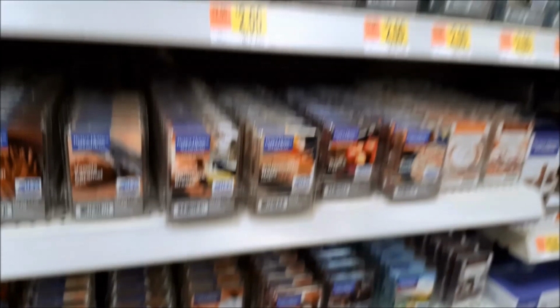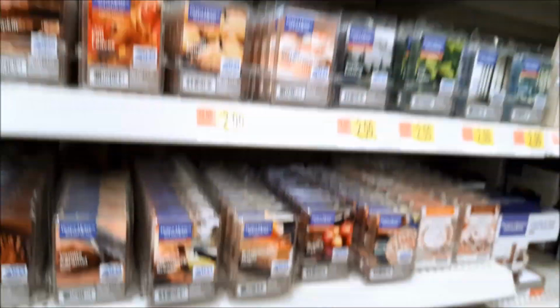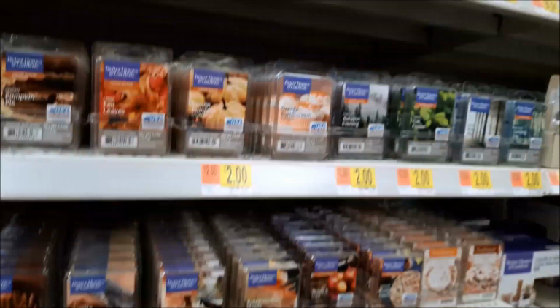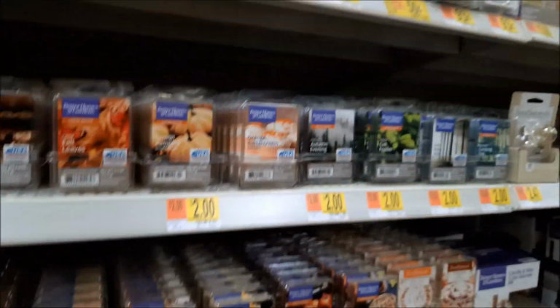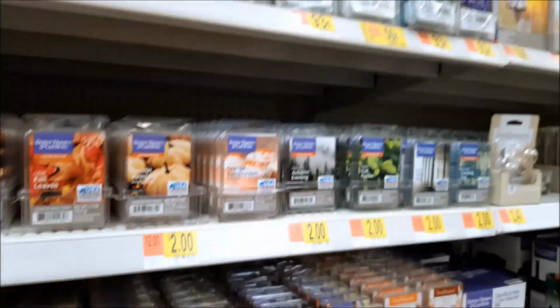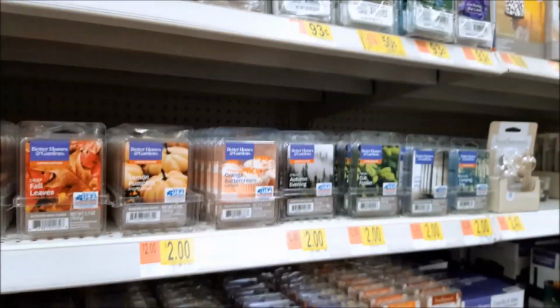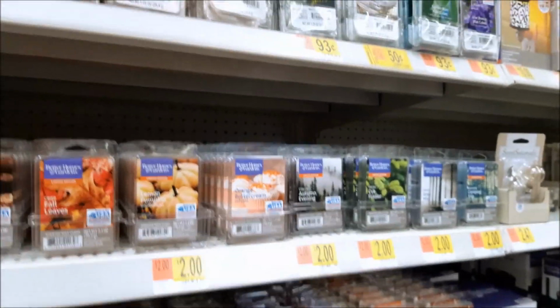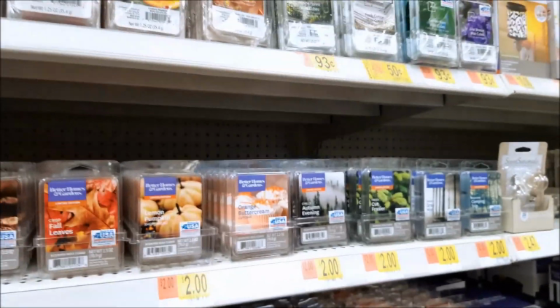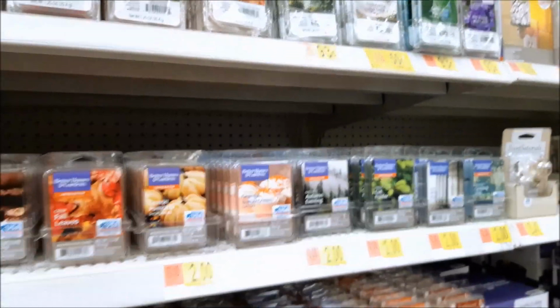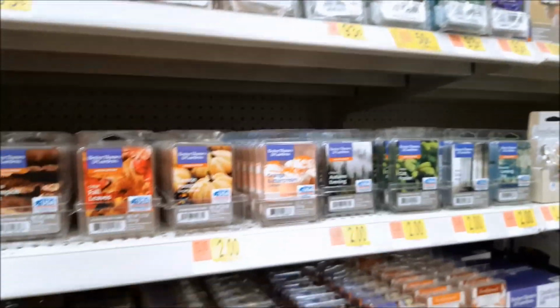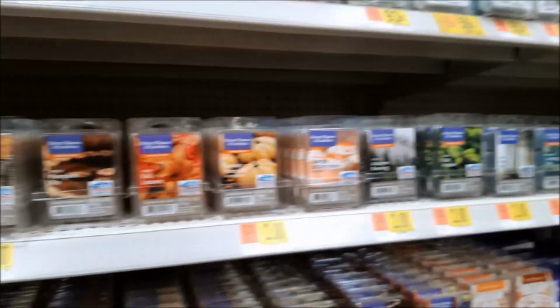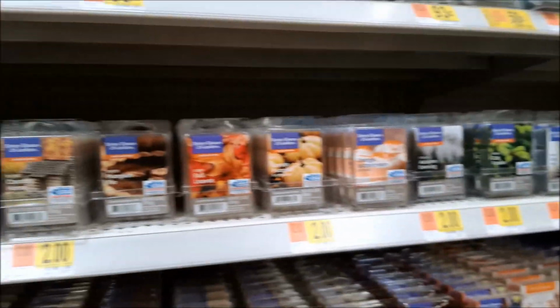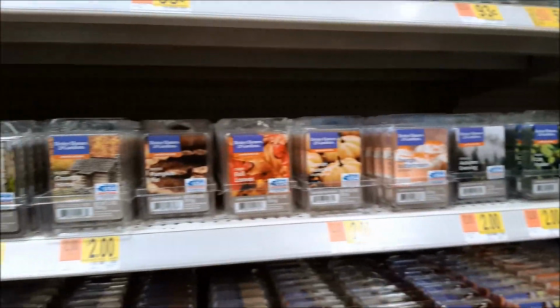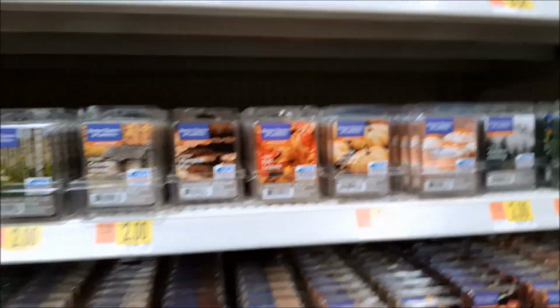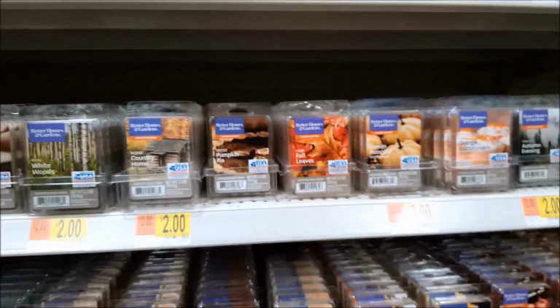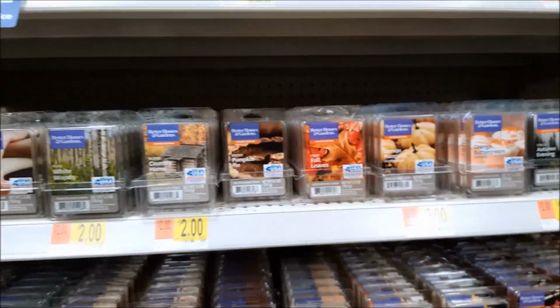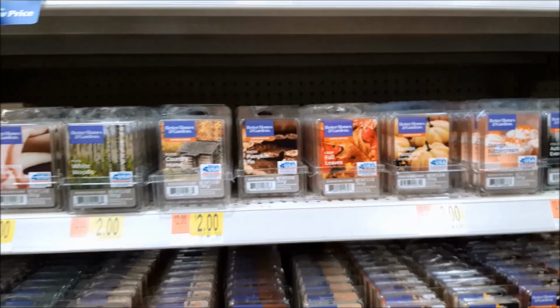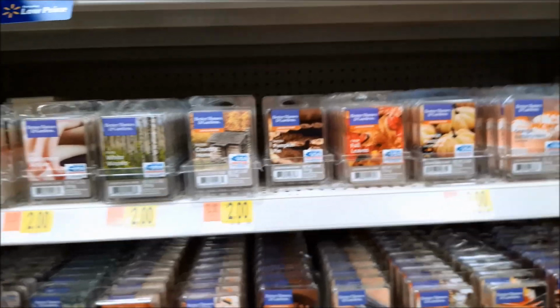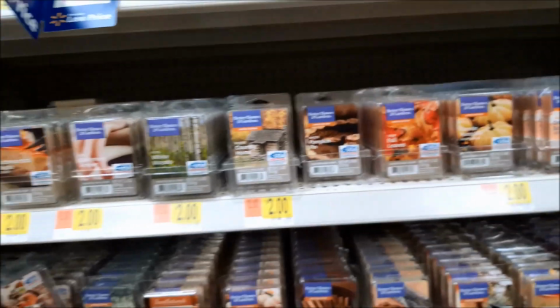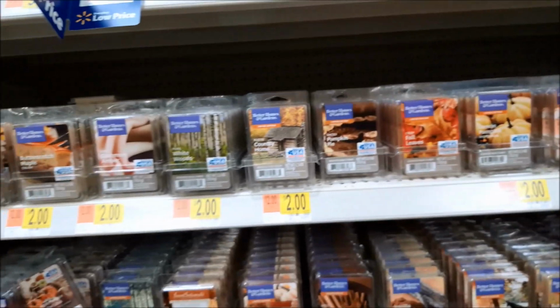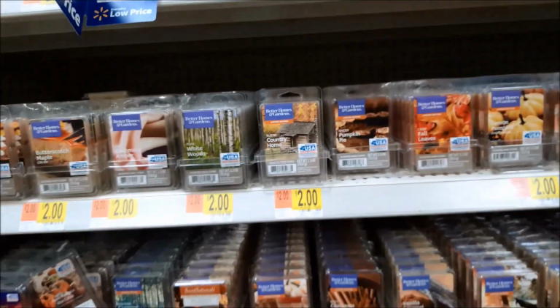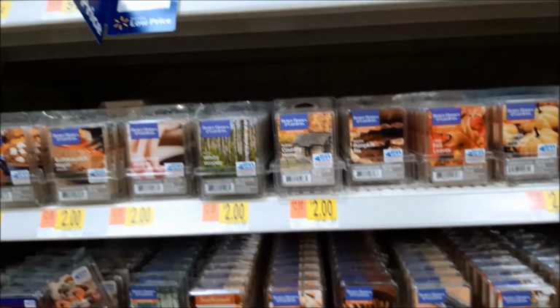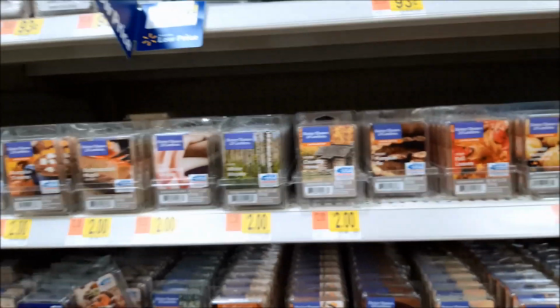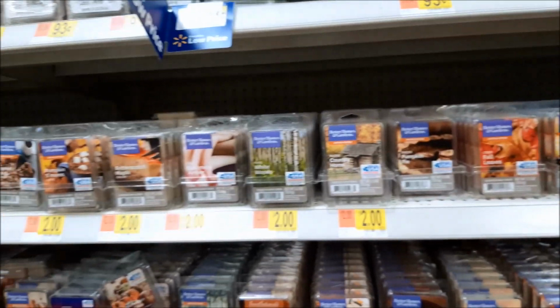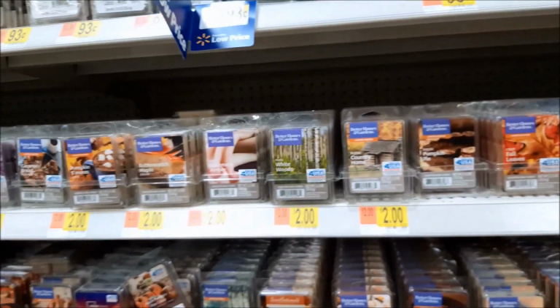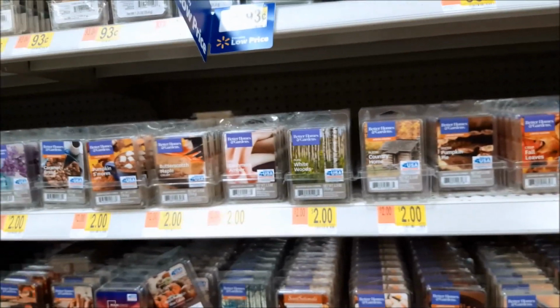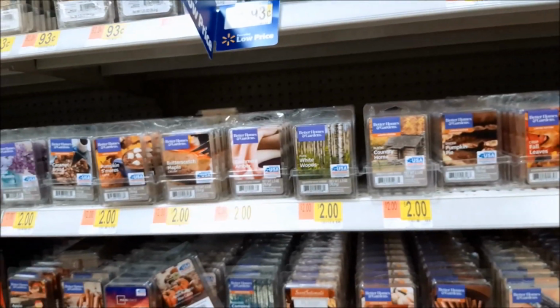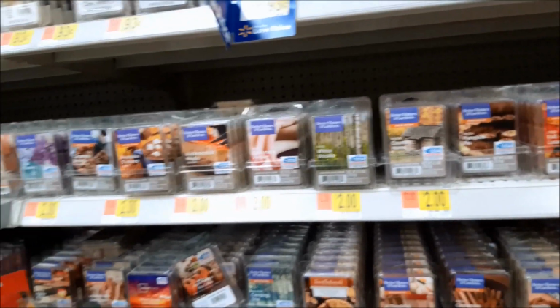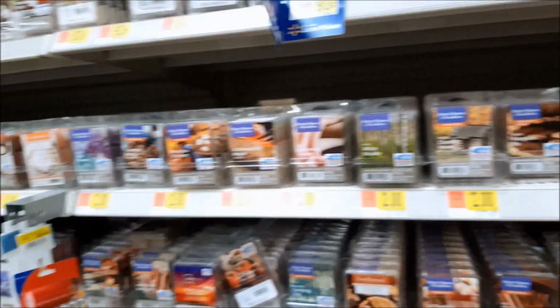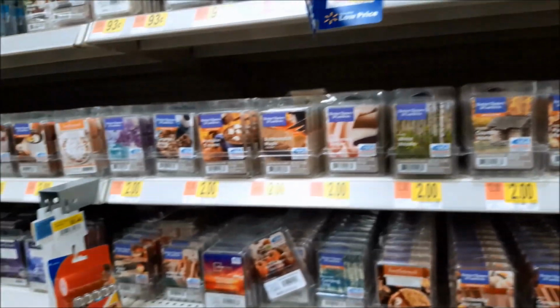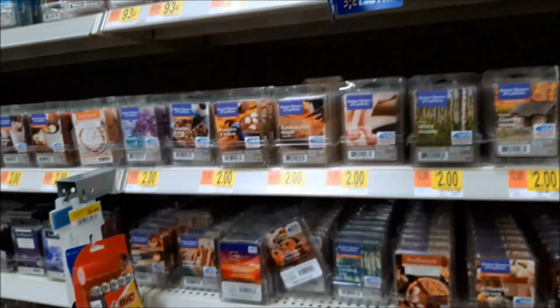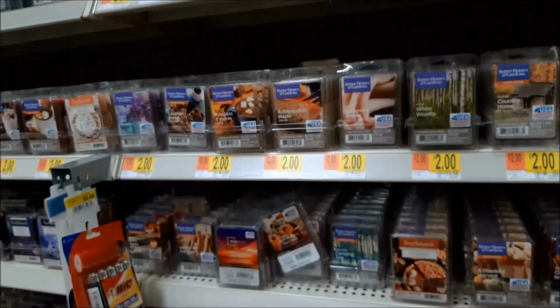That looks like it for the limited edition fall wax cubes for this year at Walmart.